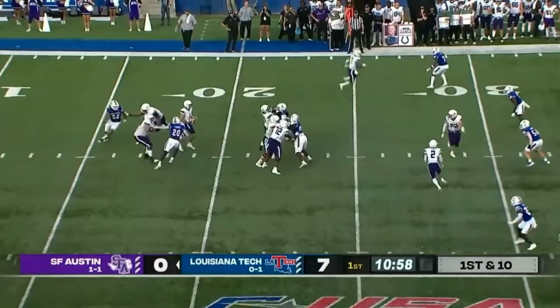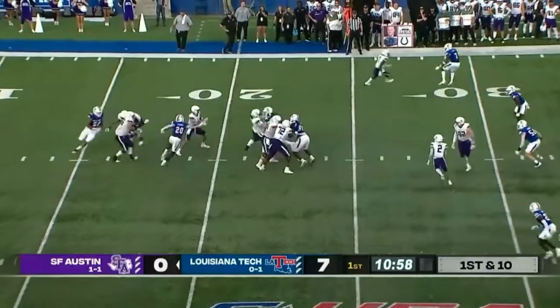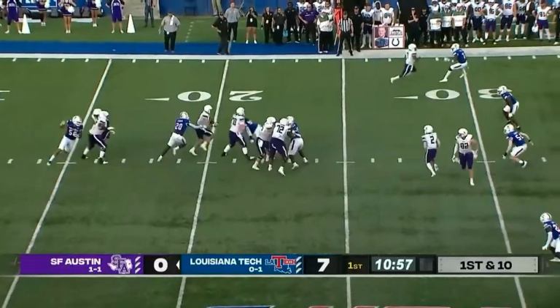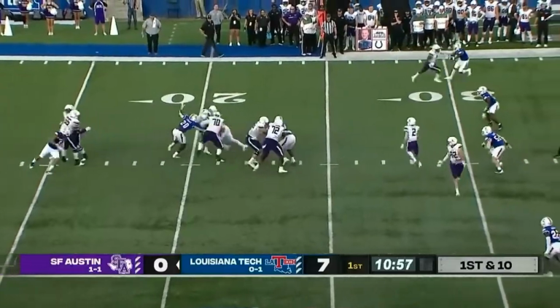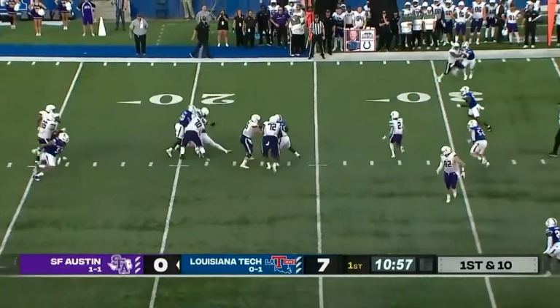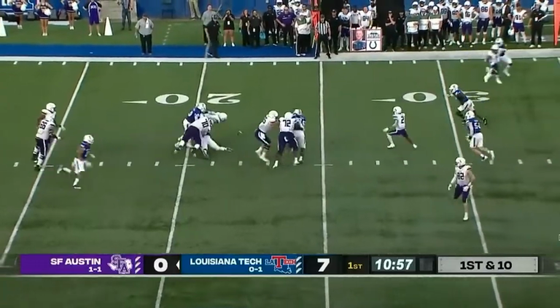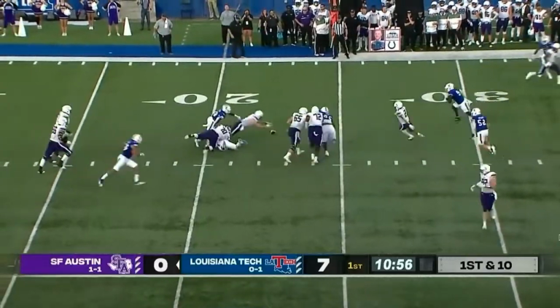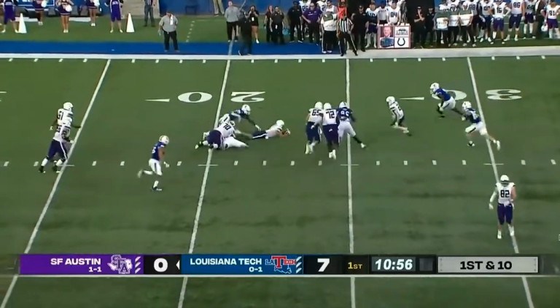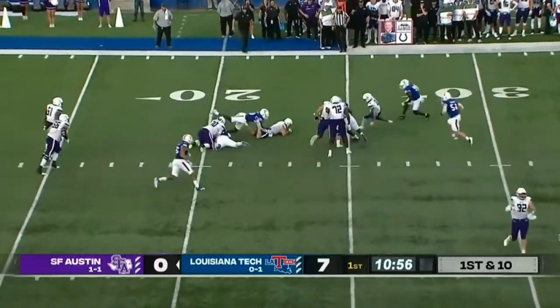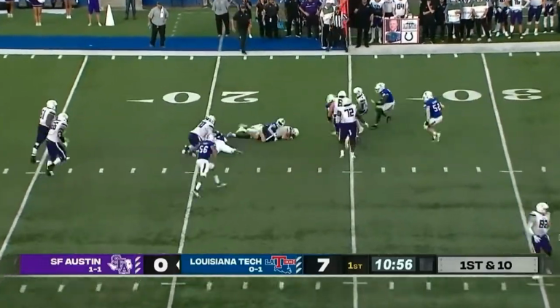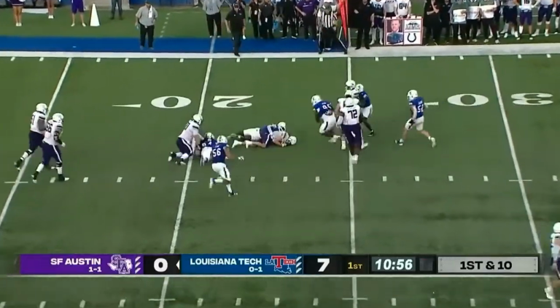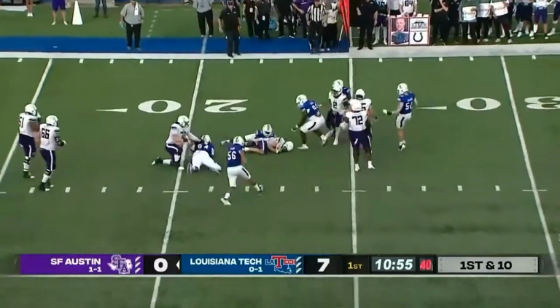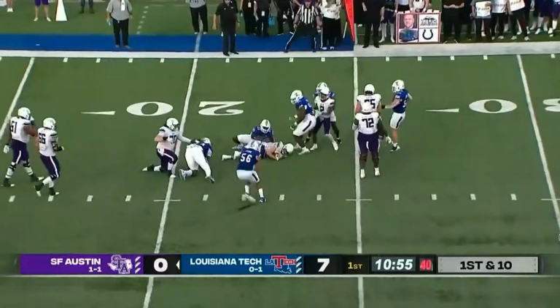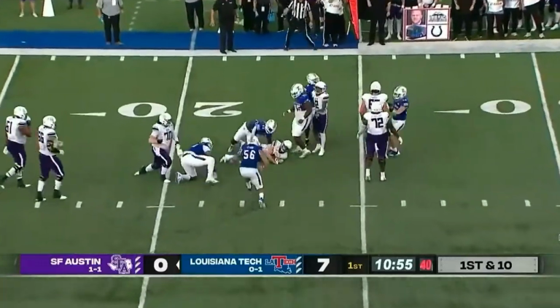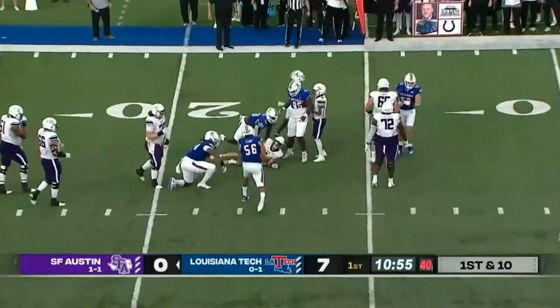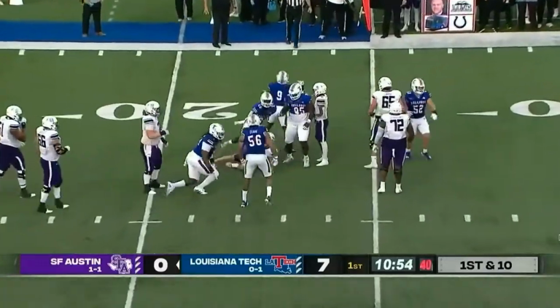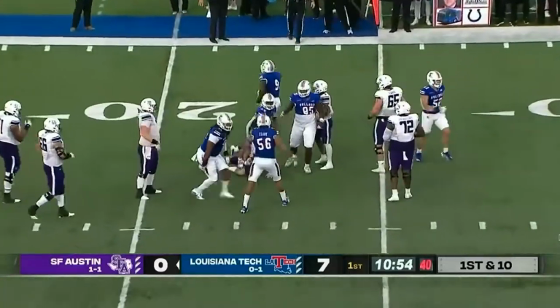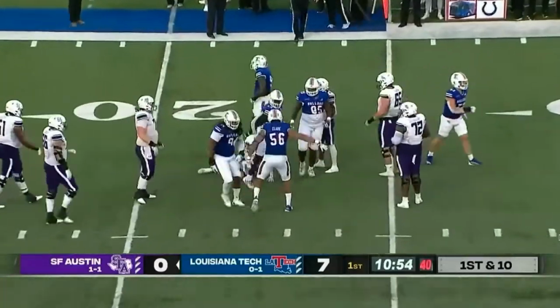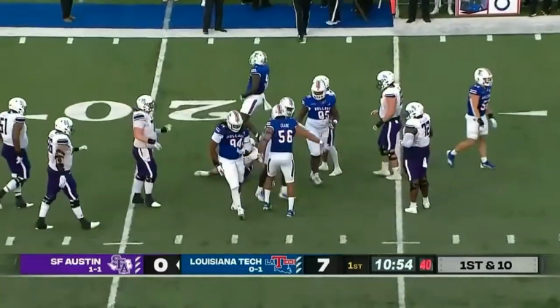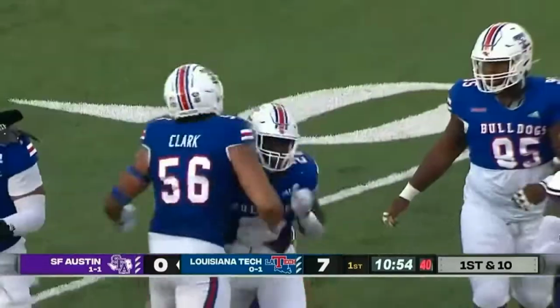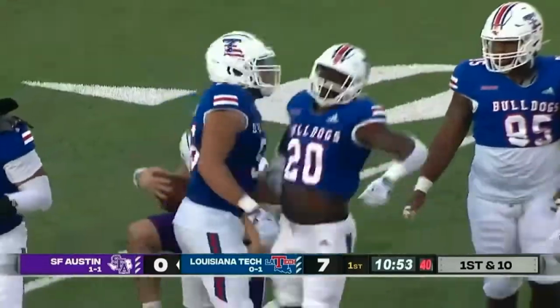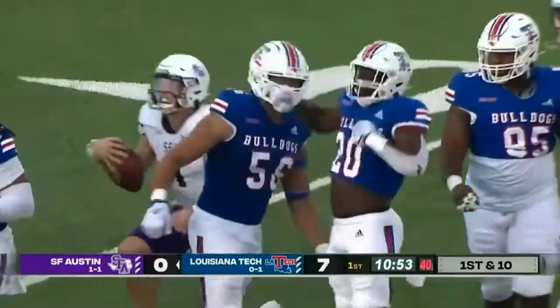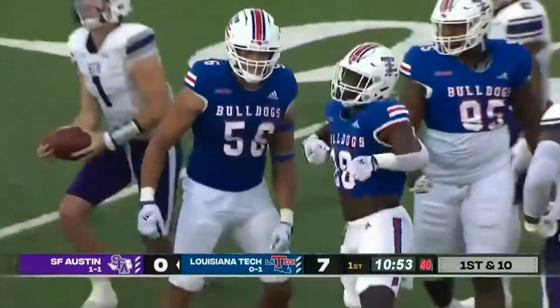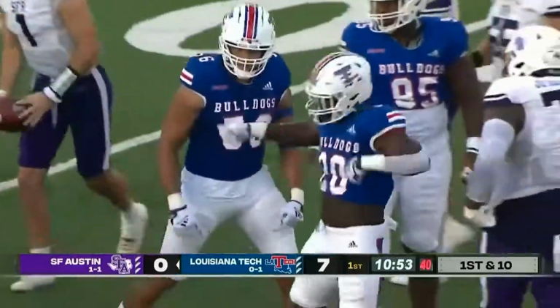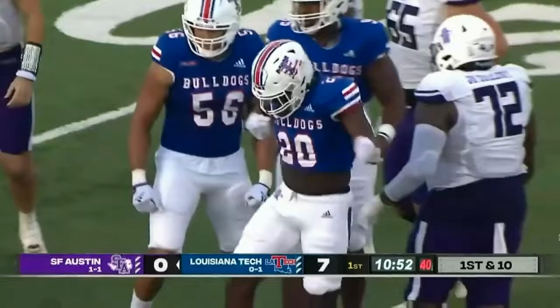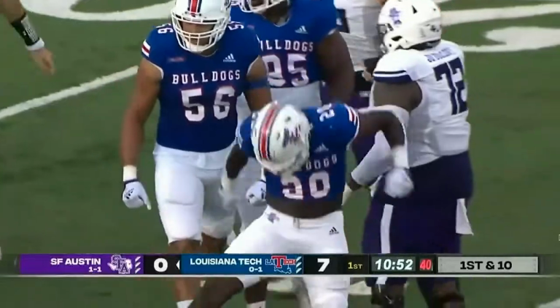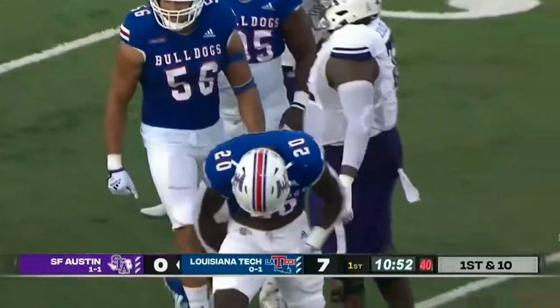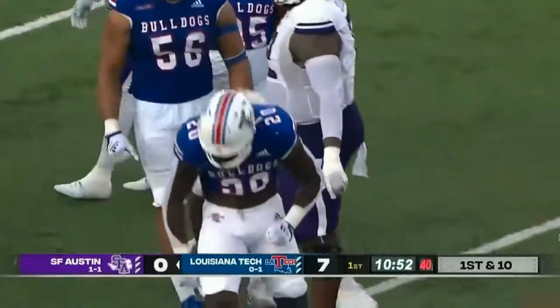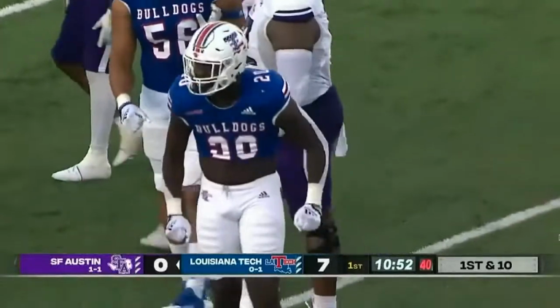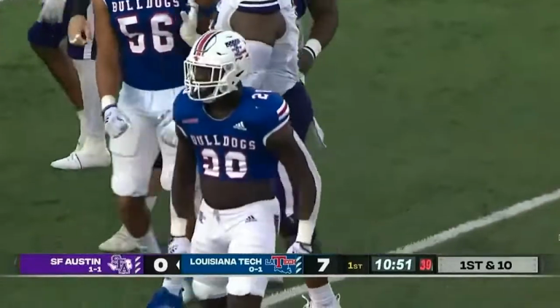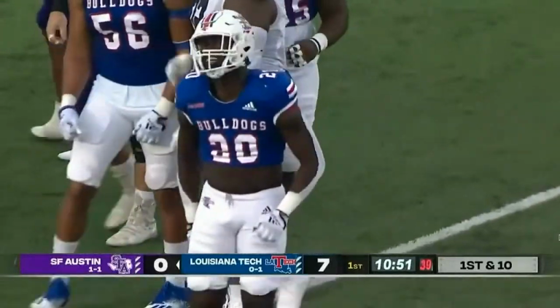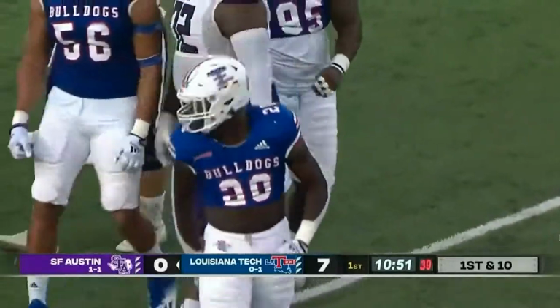He'll throw — he's pressured, the ball comes out and Self was able to reach and grab it to avoid the turnover.